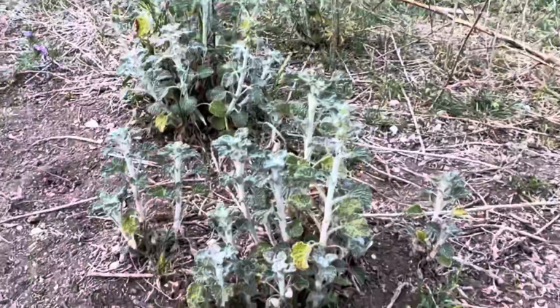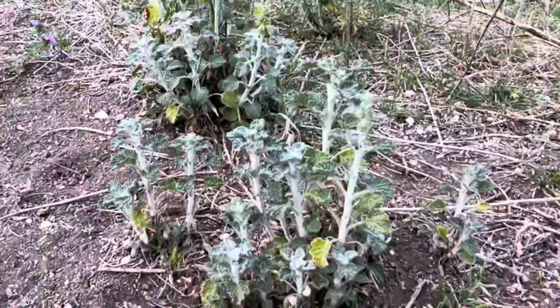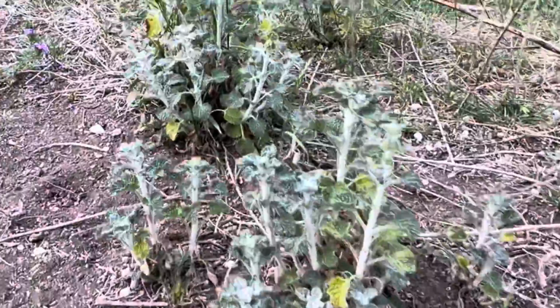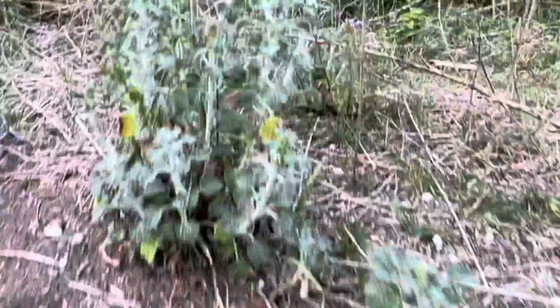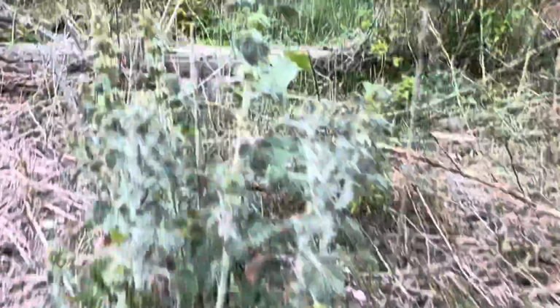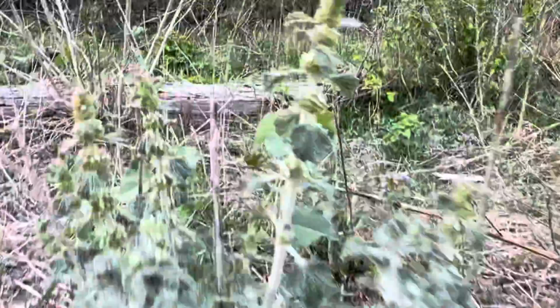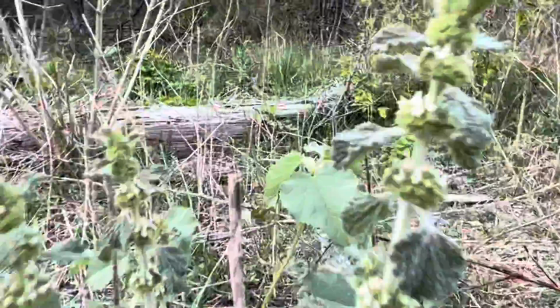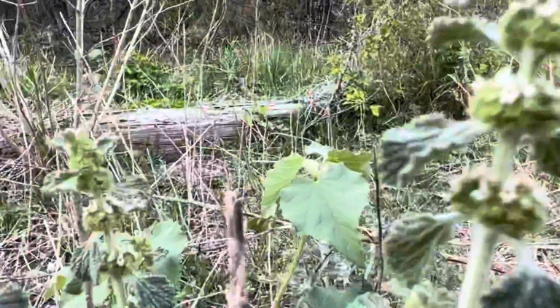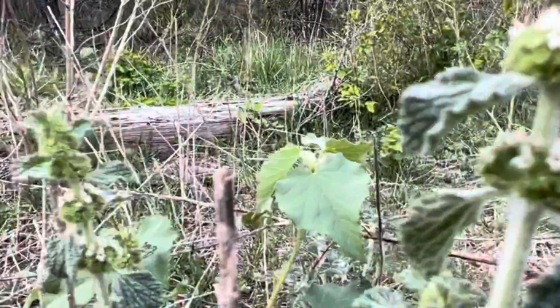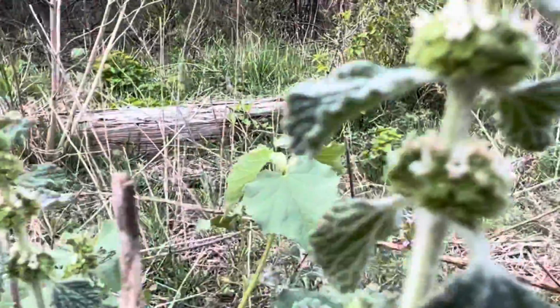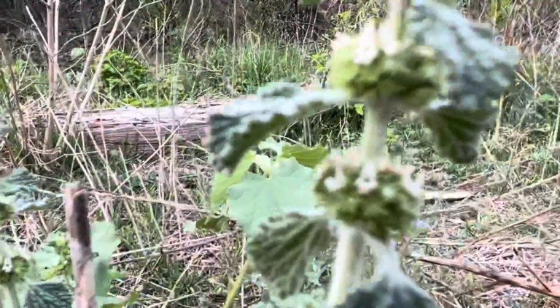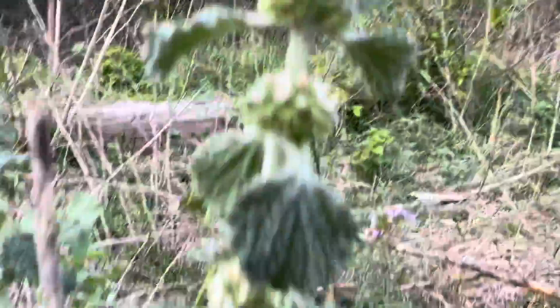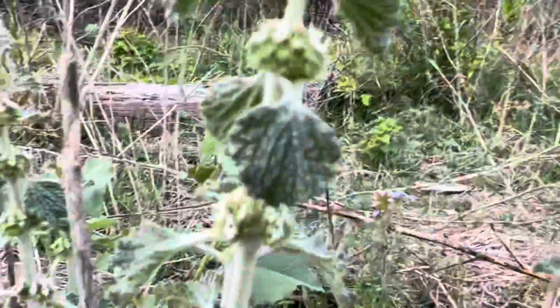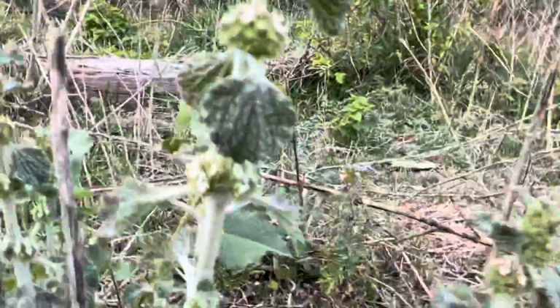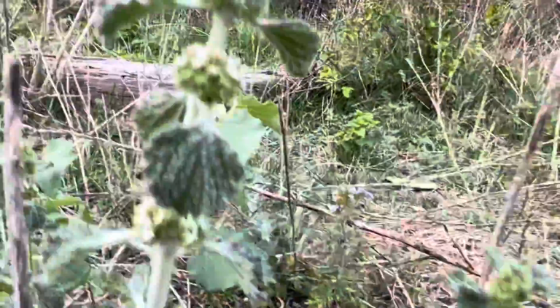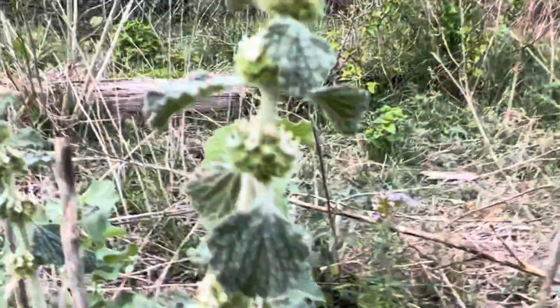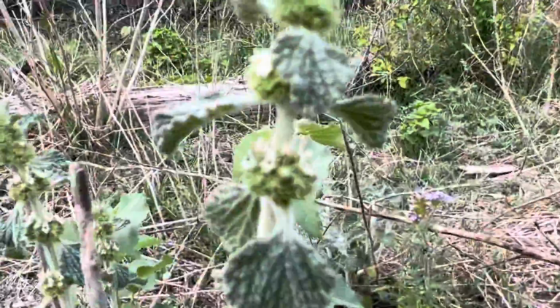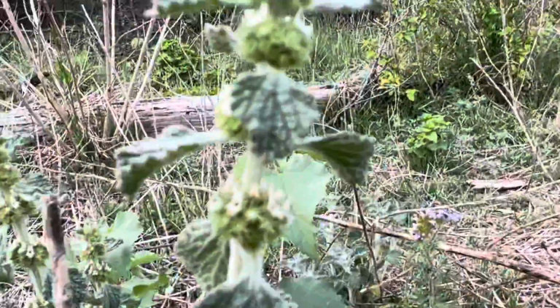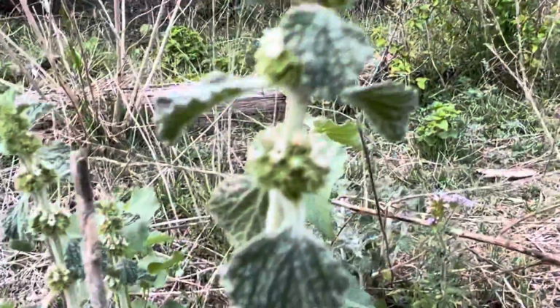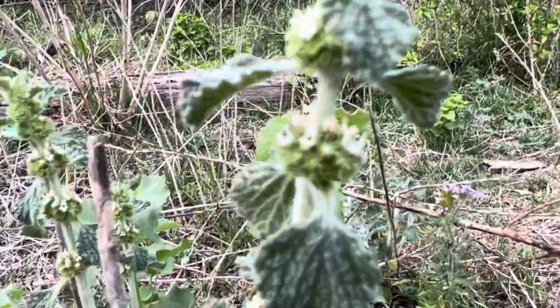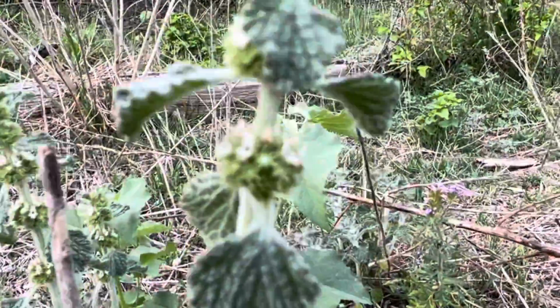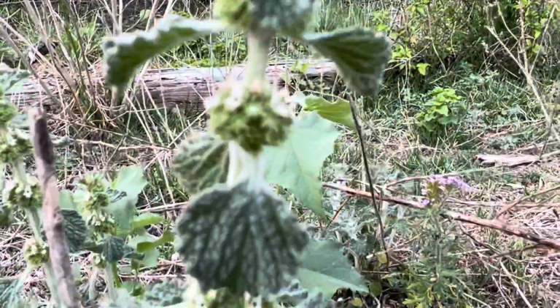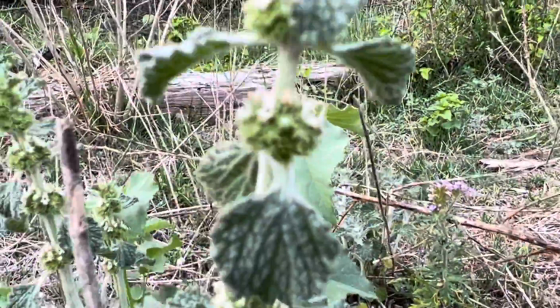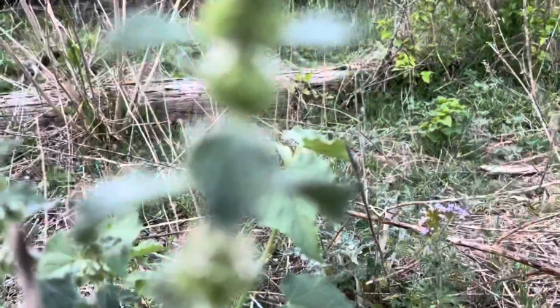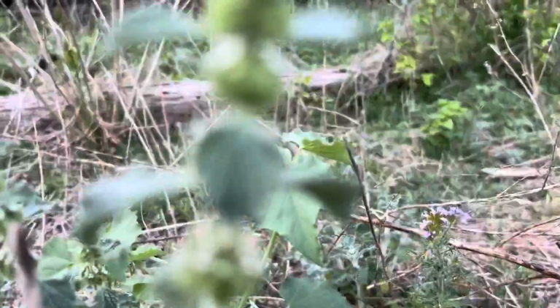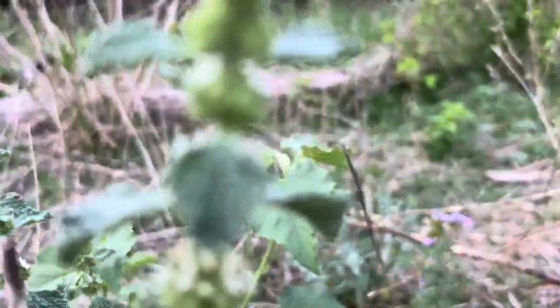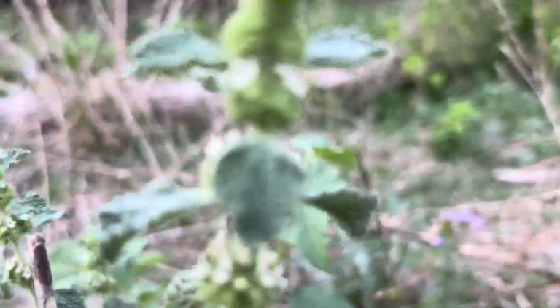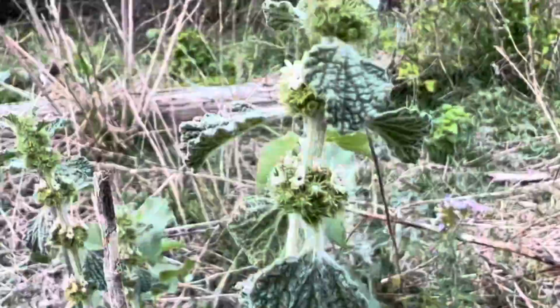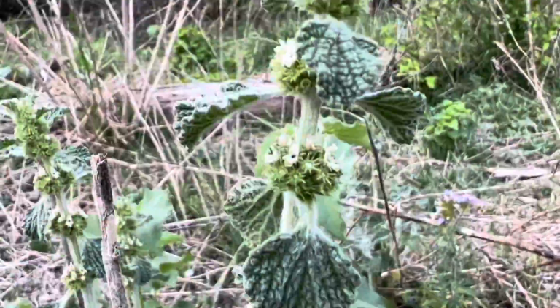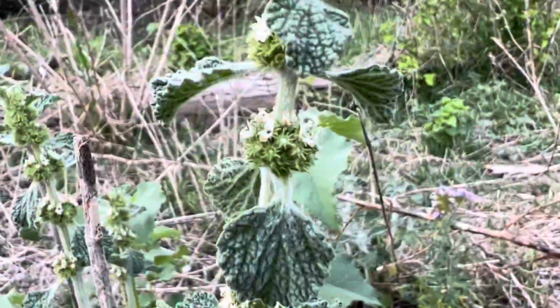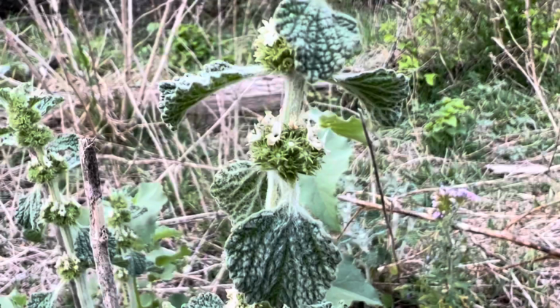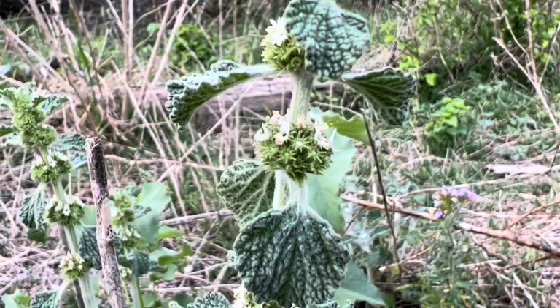You can see the flowers right here starting to bloom.